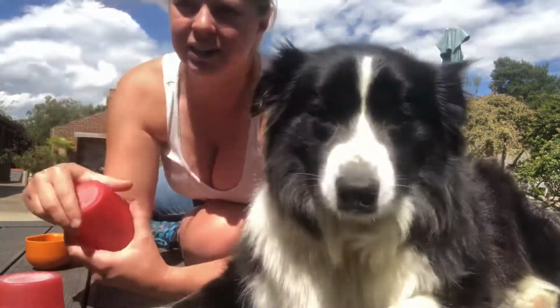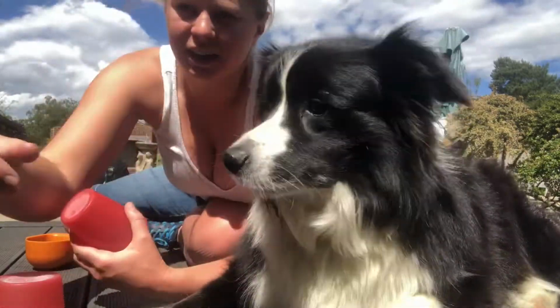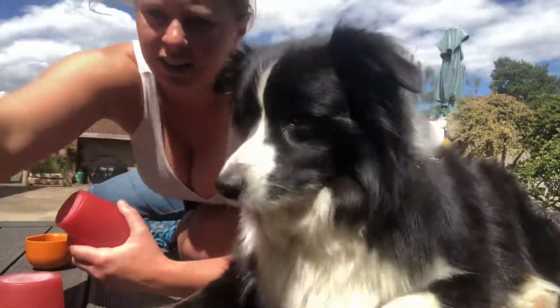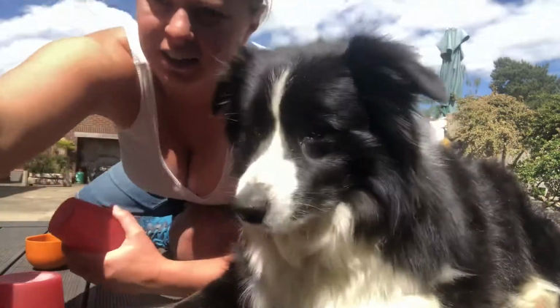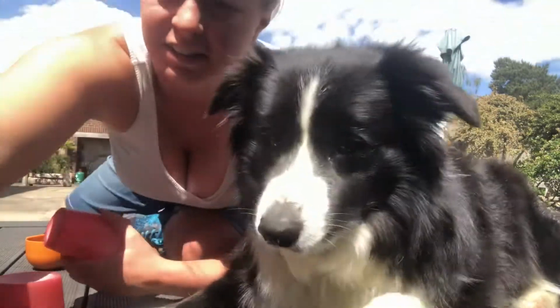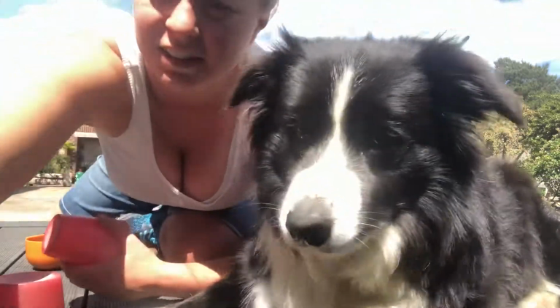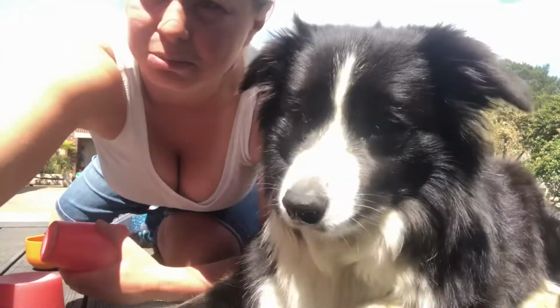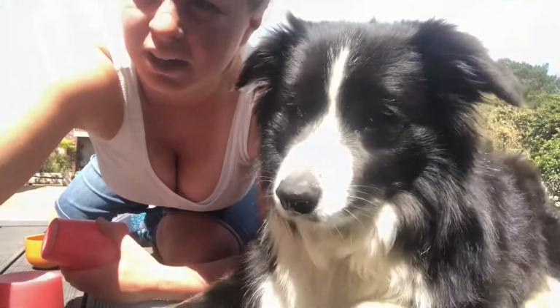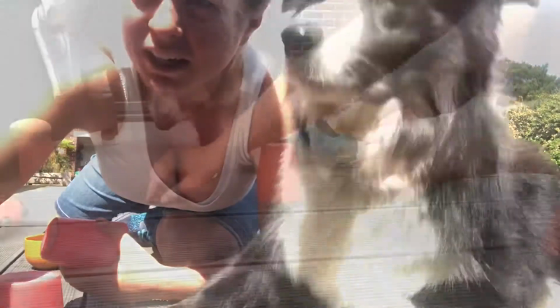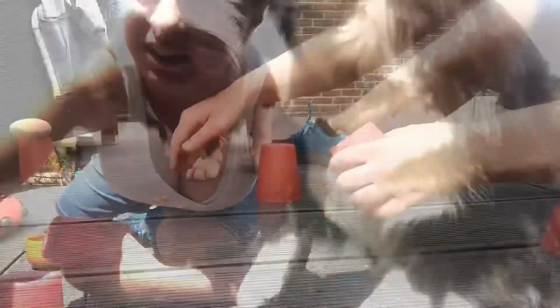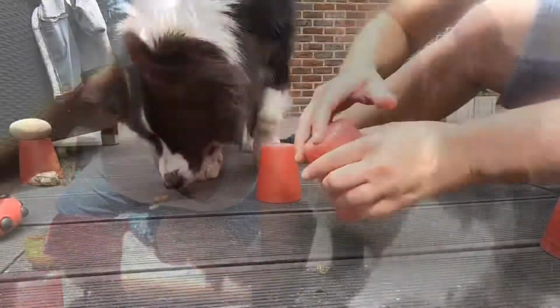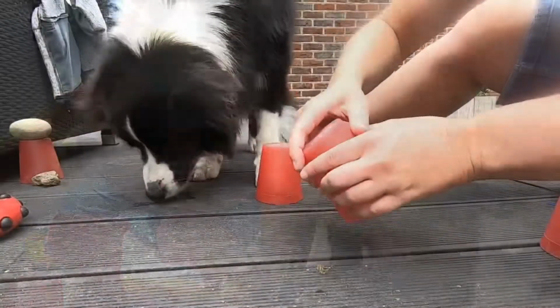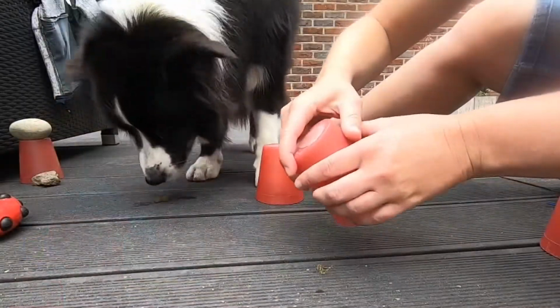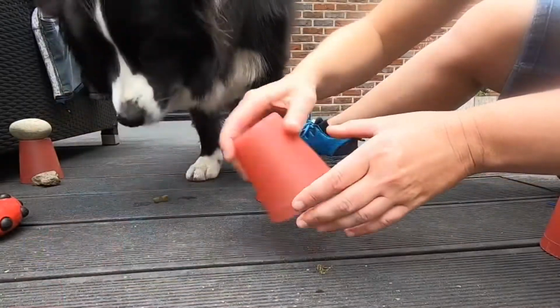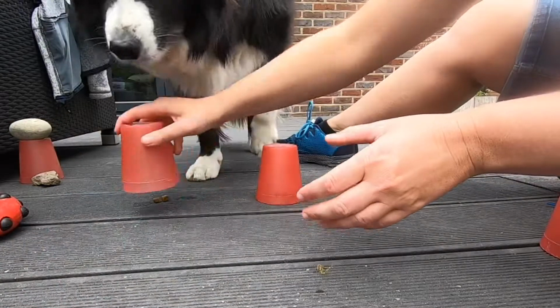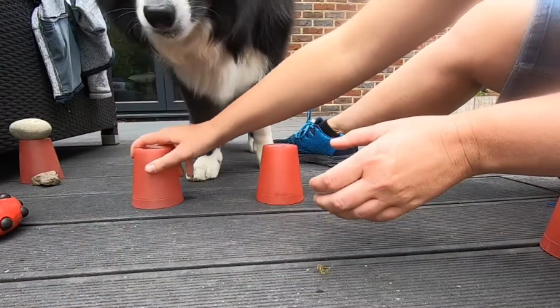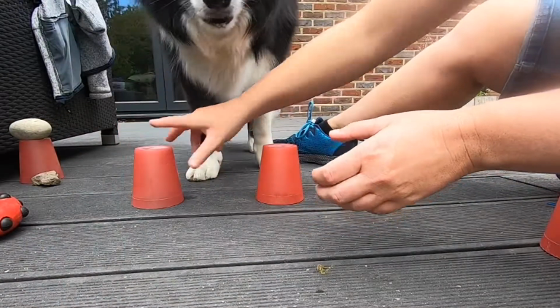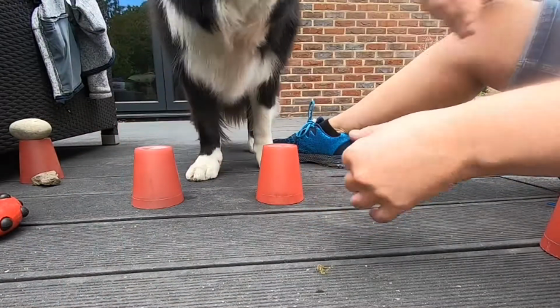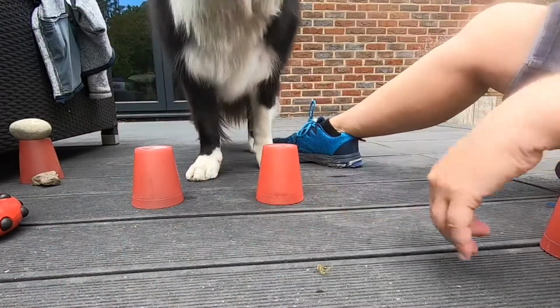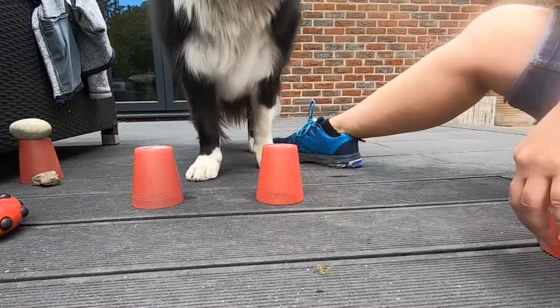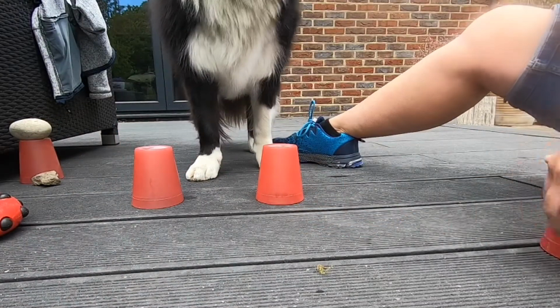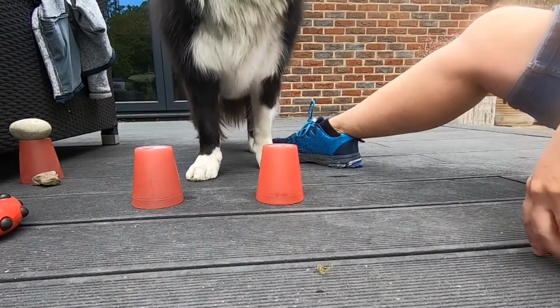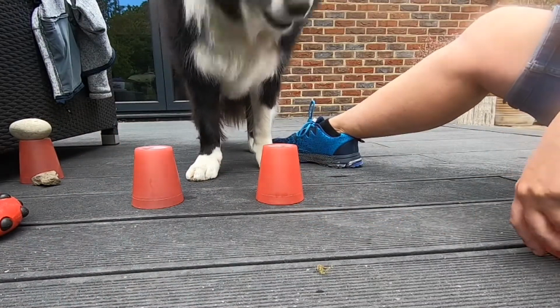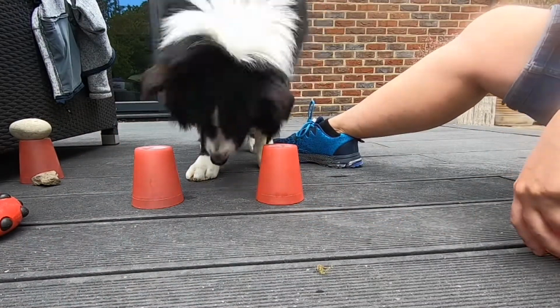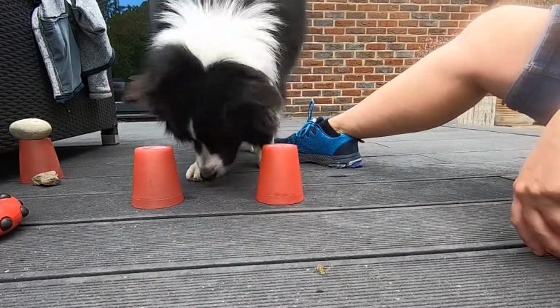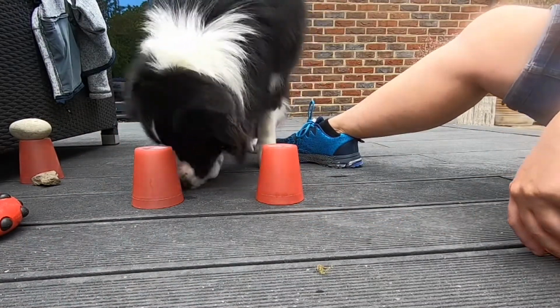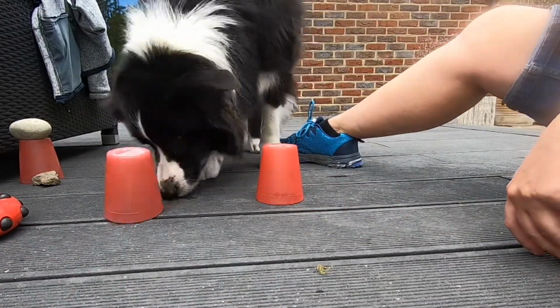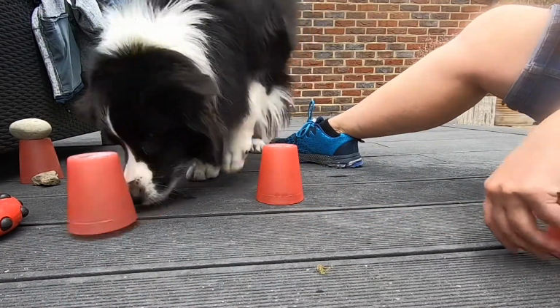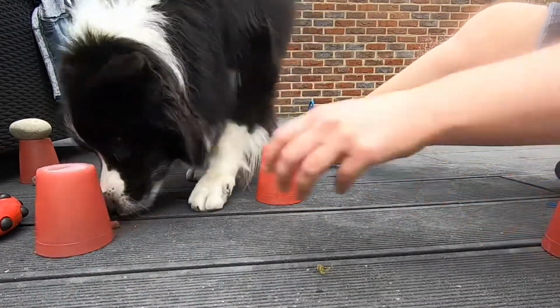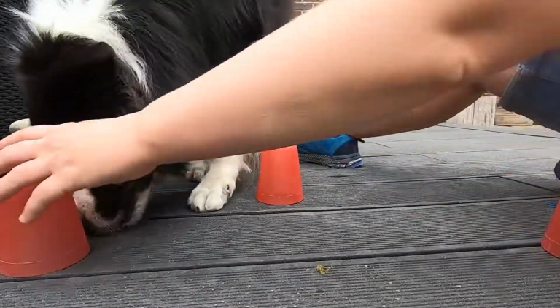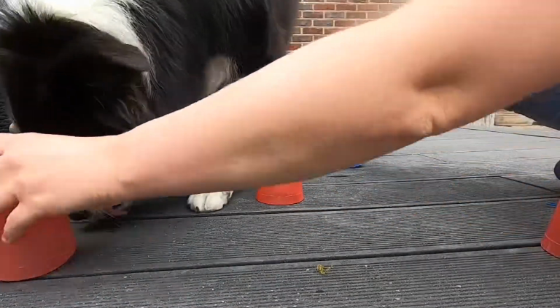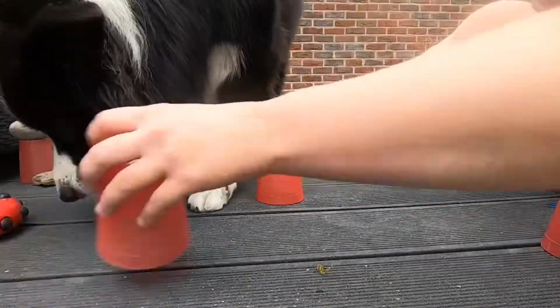Yeah, super easy. Can you find him? Good boy!